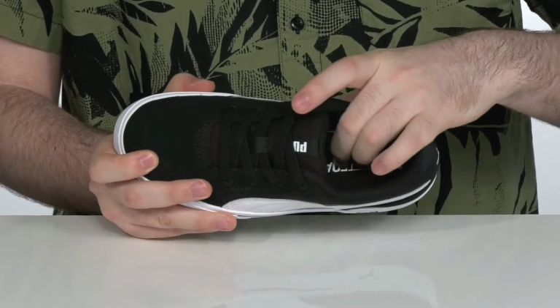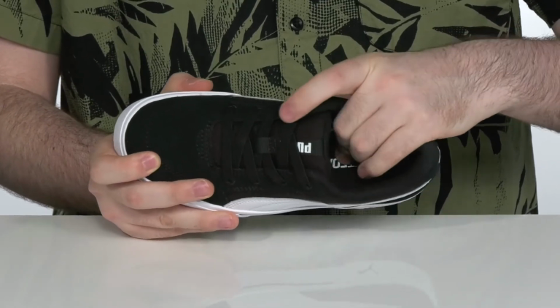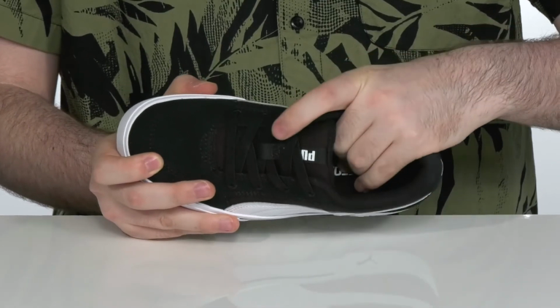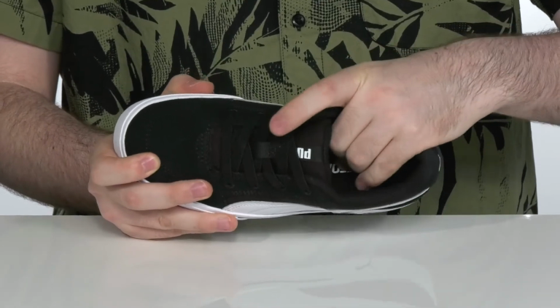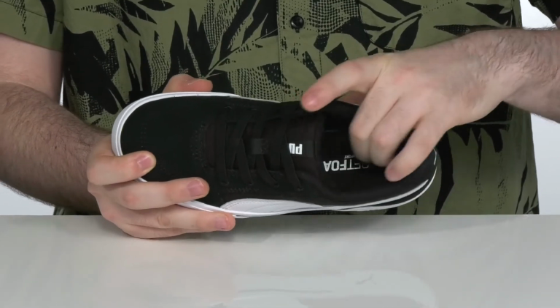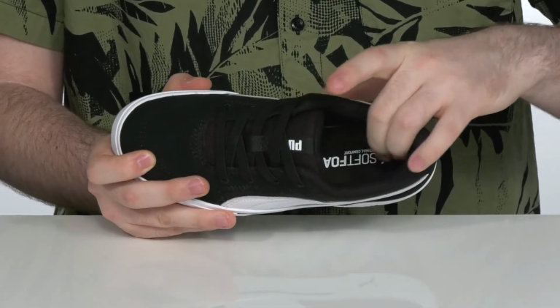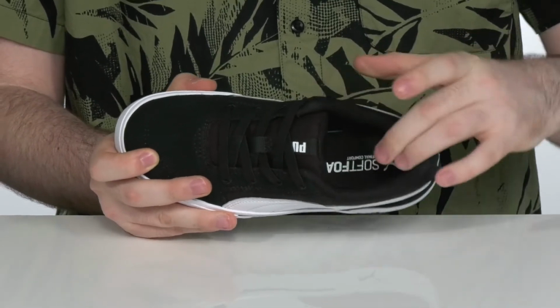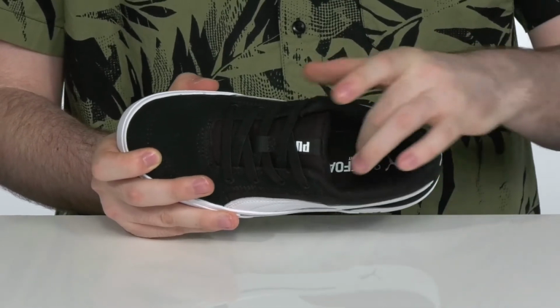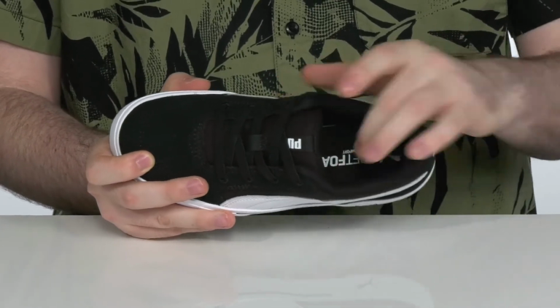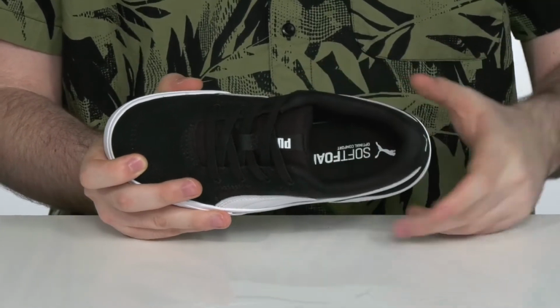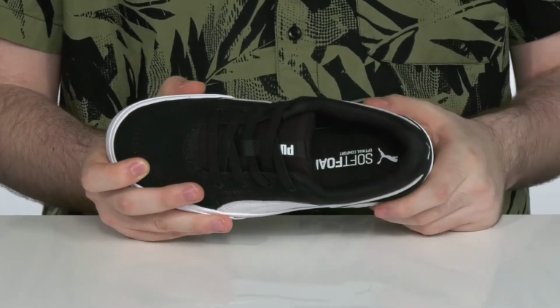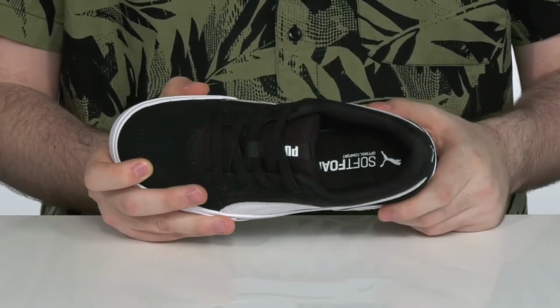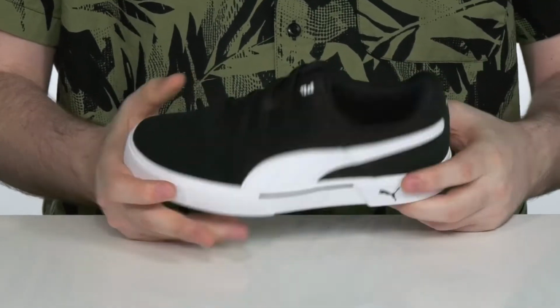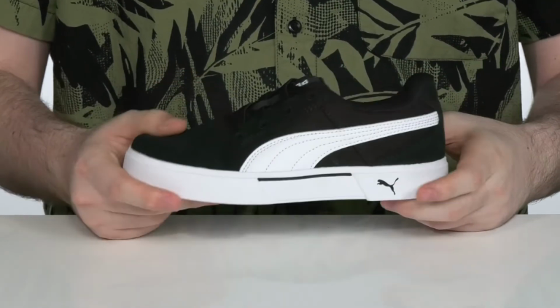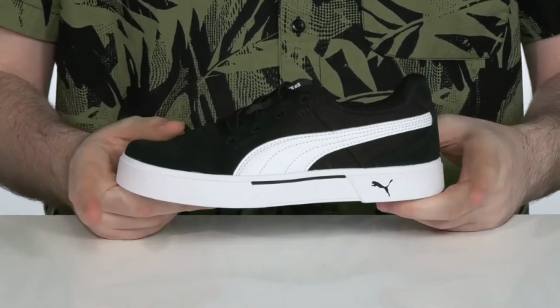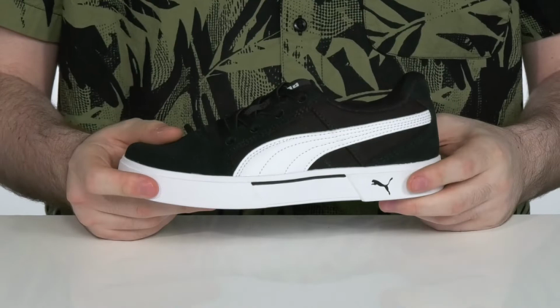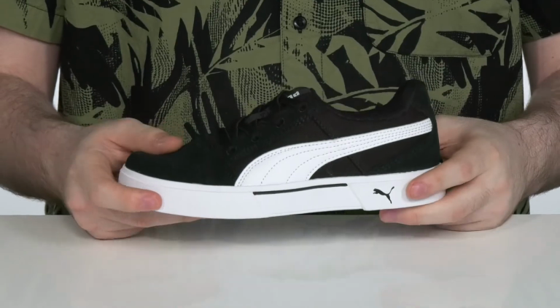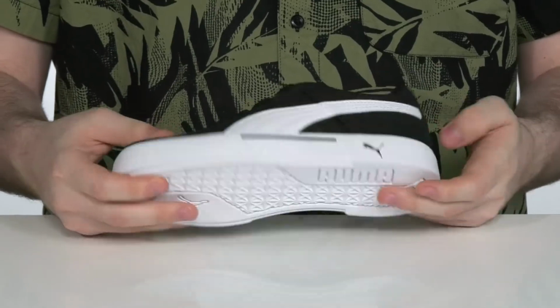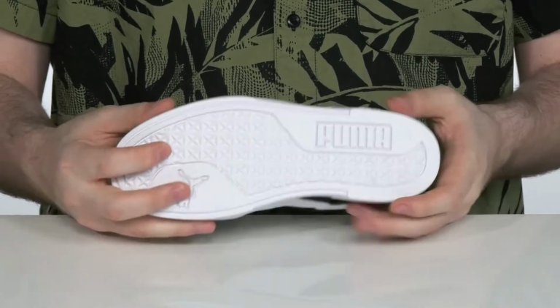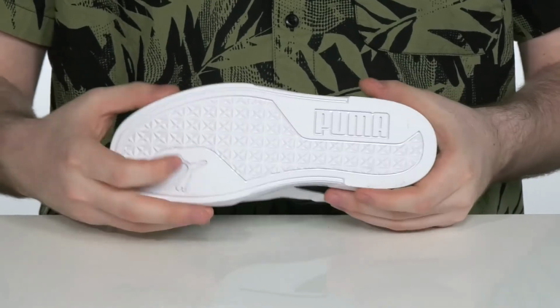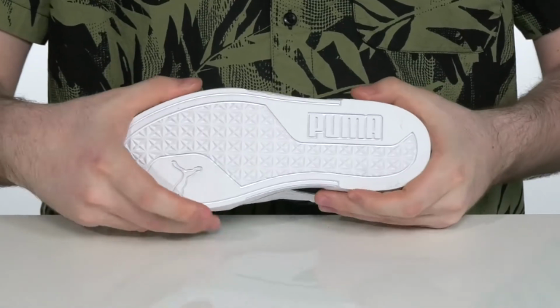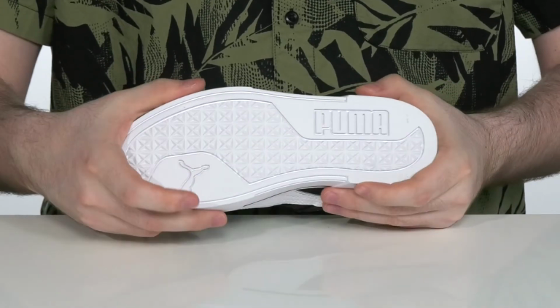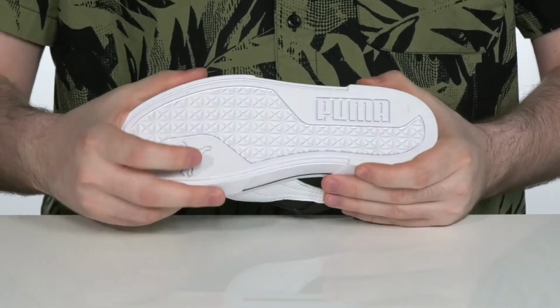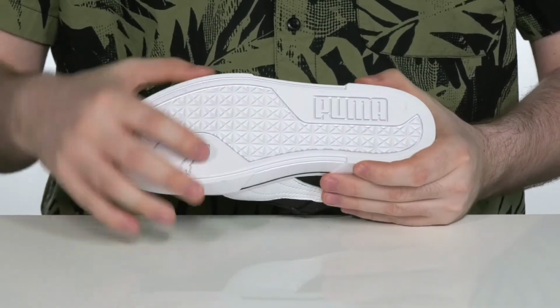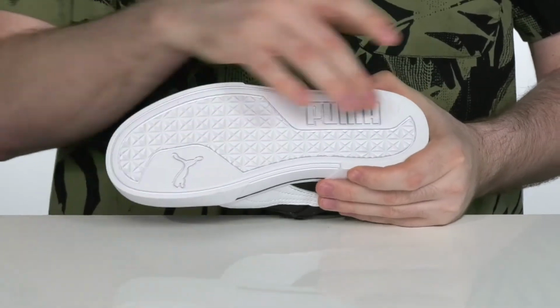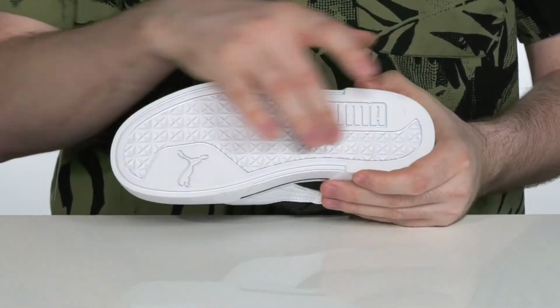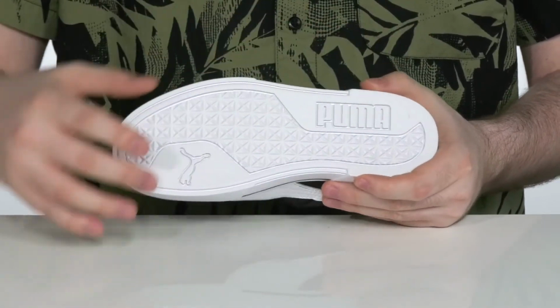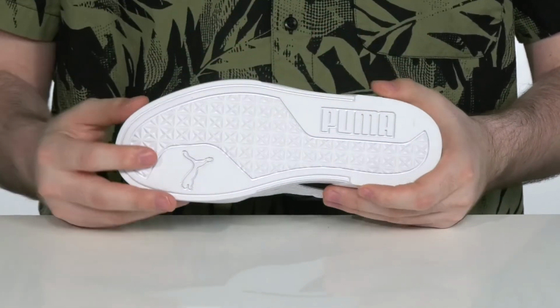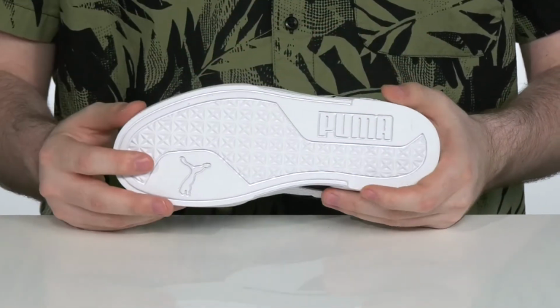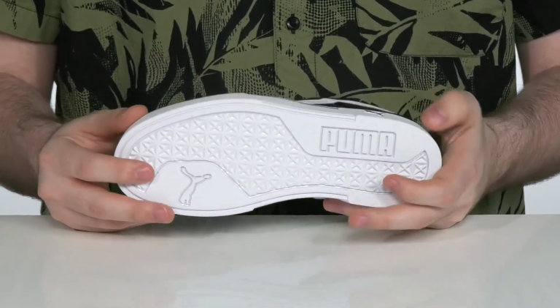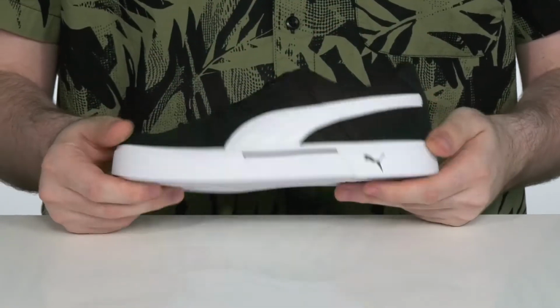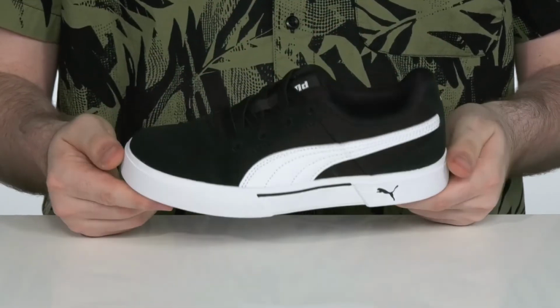That sock liner sits on top of a durable and grippy synthetic outsole.